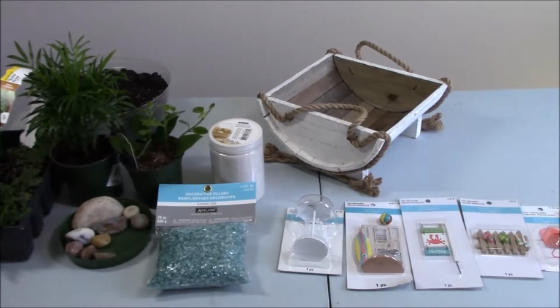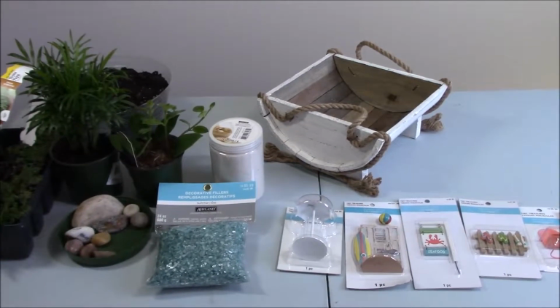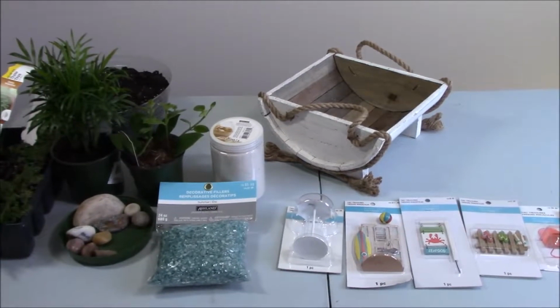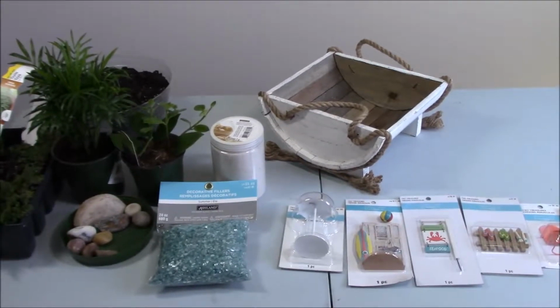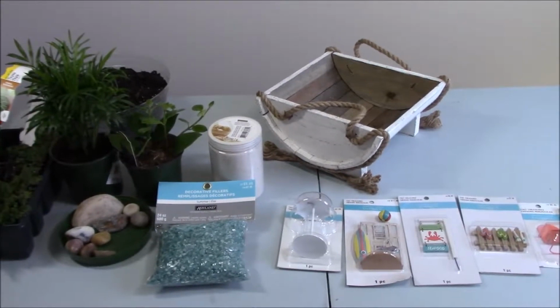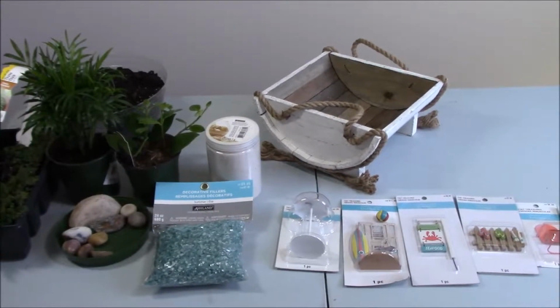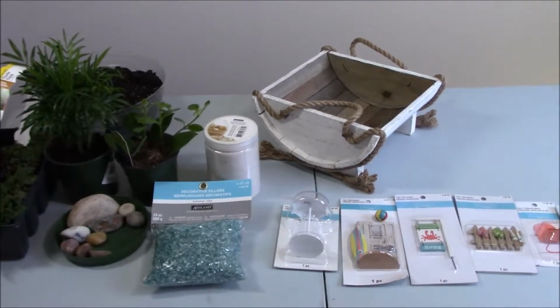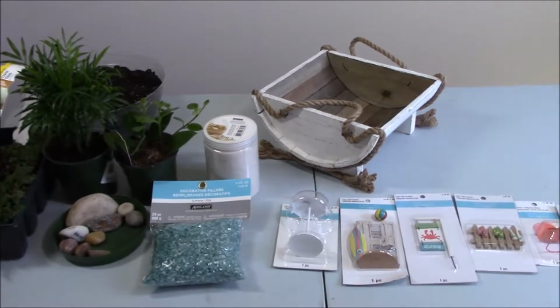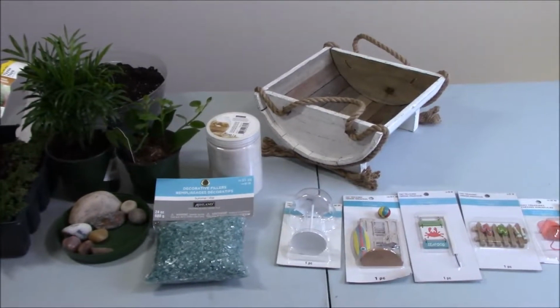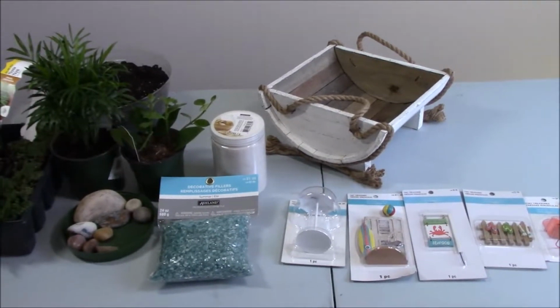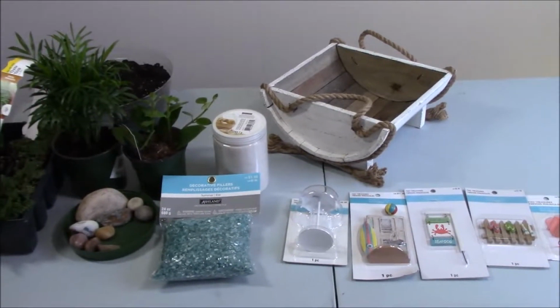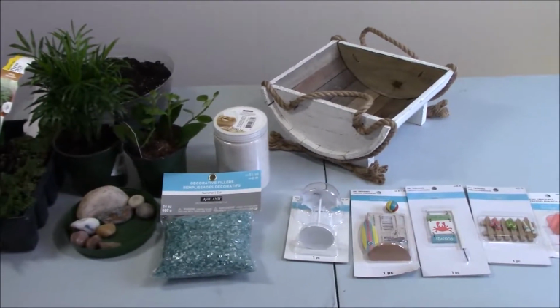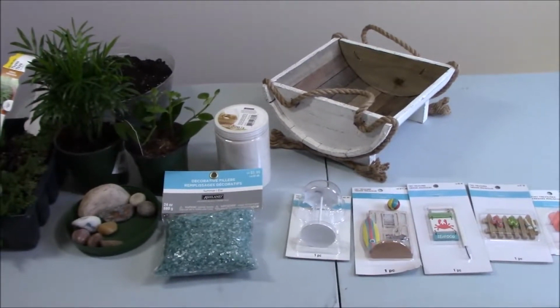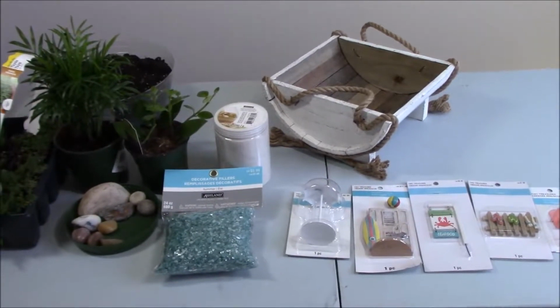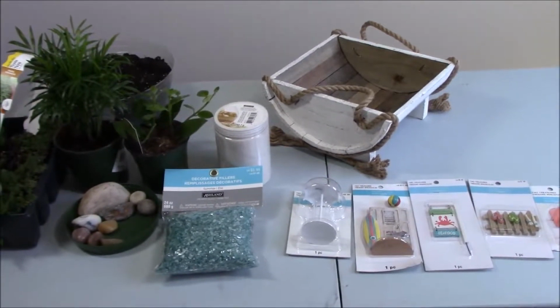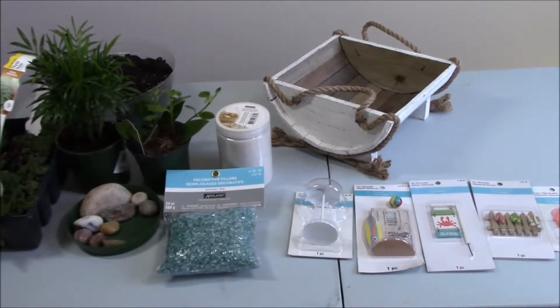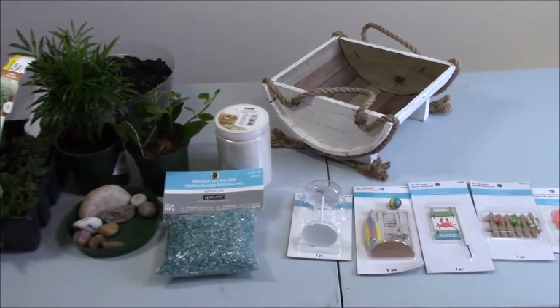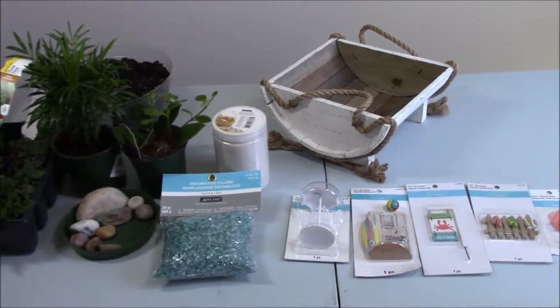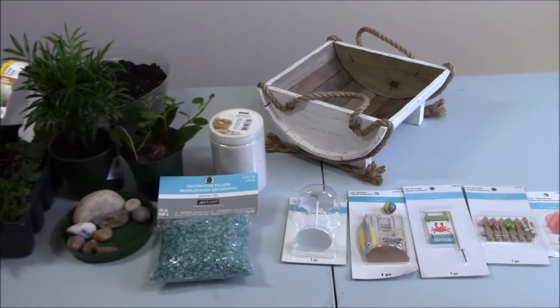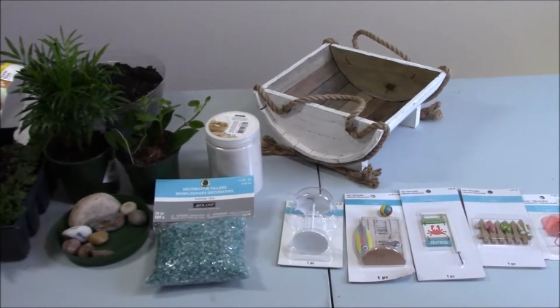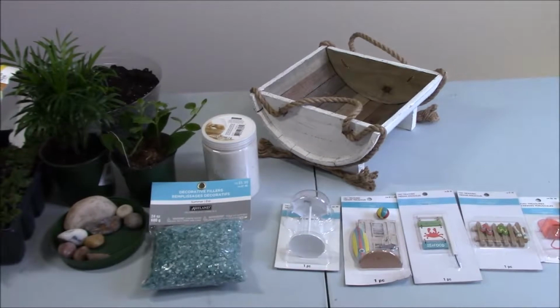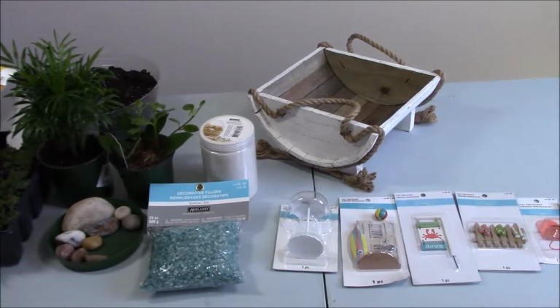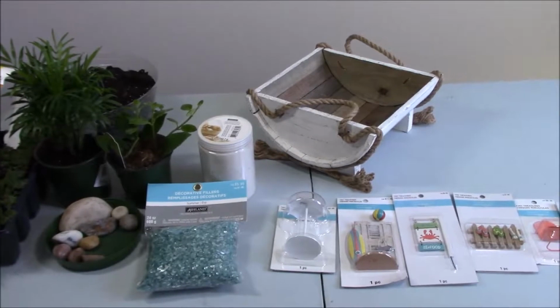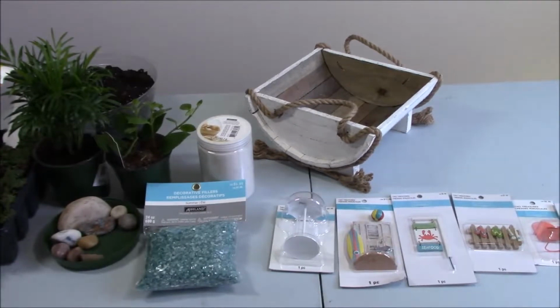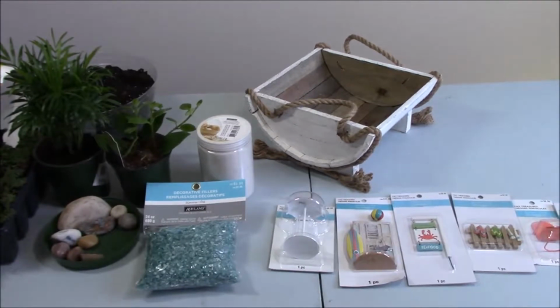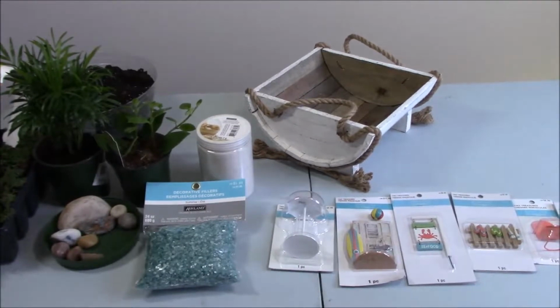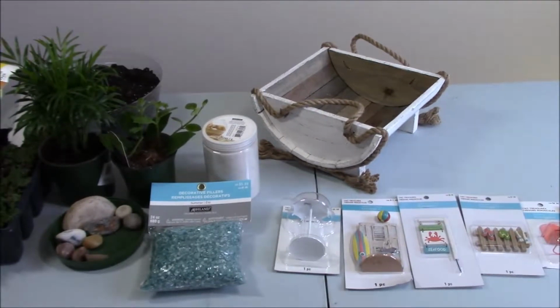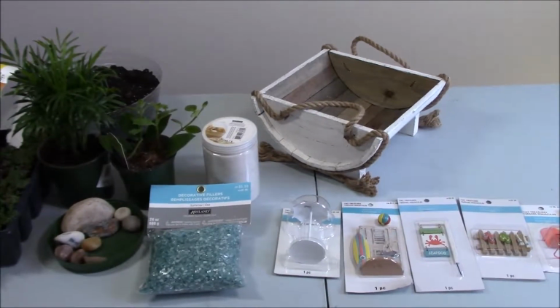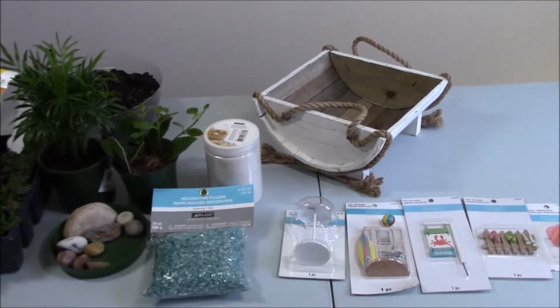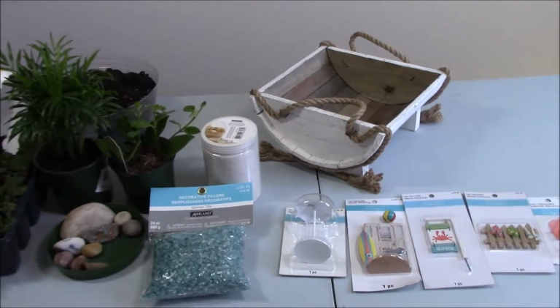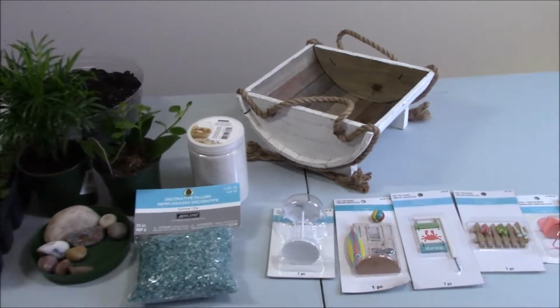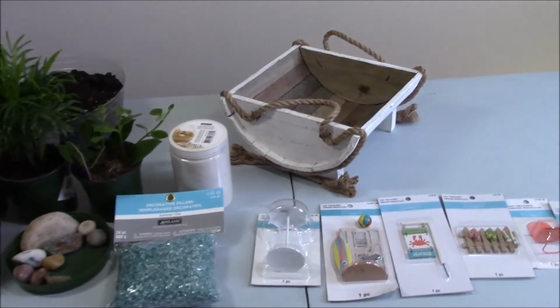Hi everyone! In this video we're going to make a super cute little beach garden.